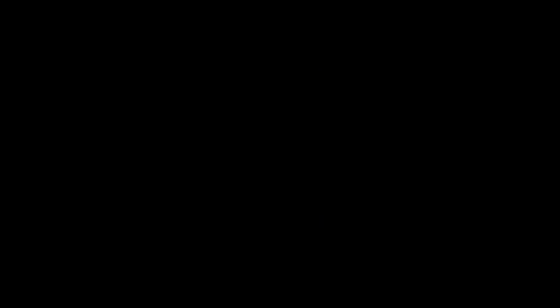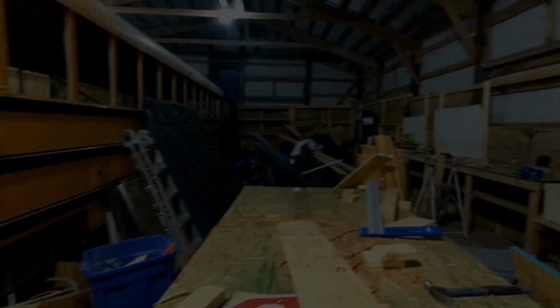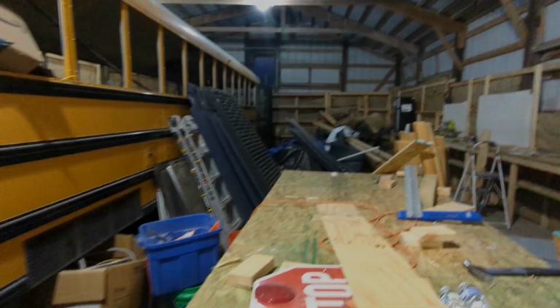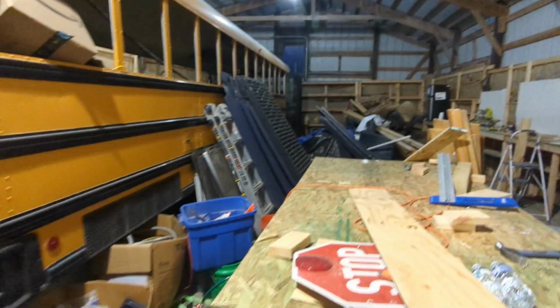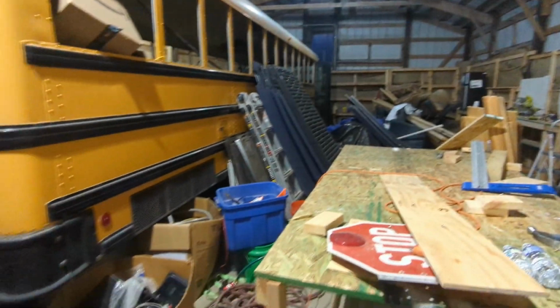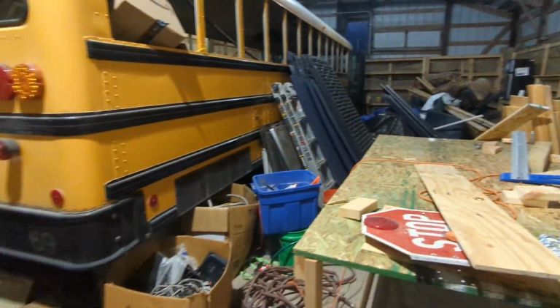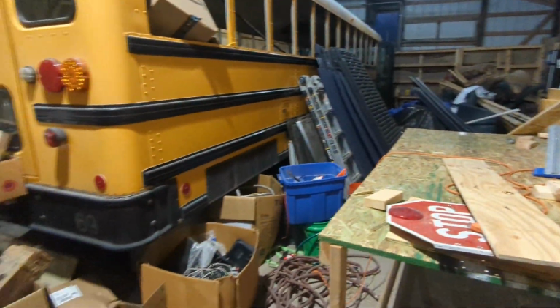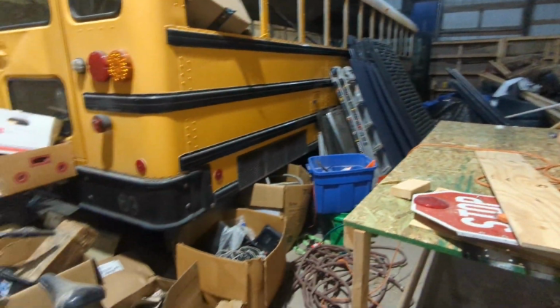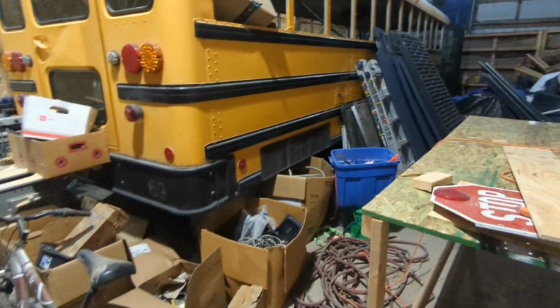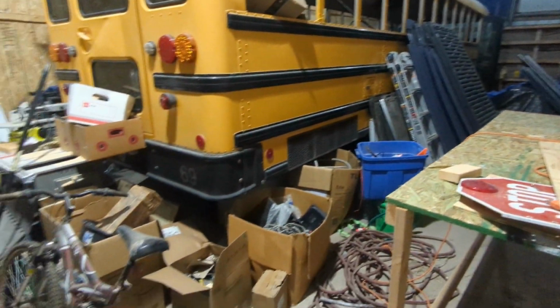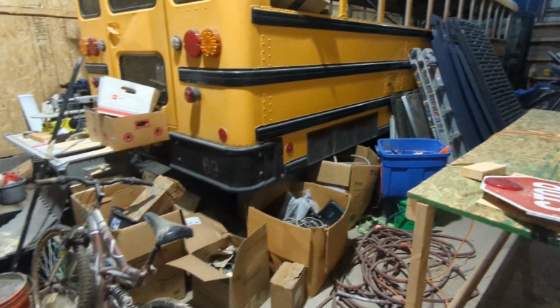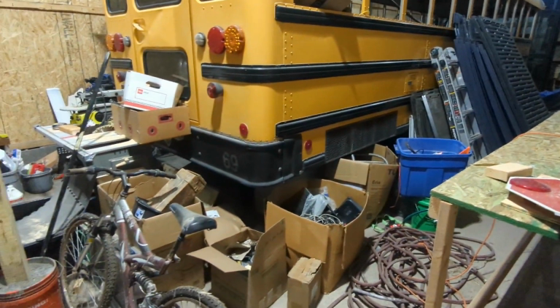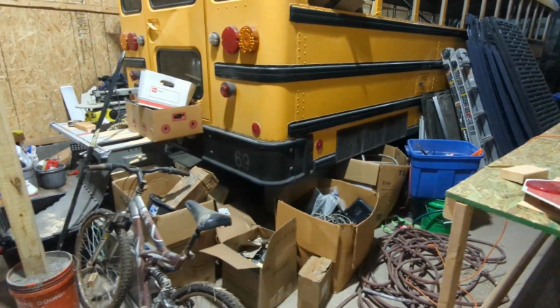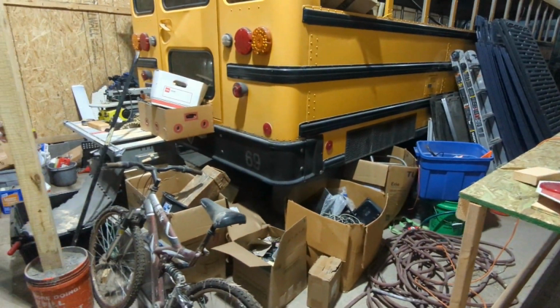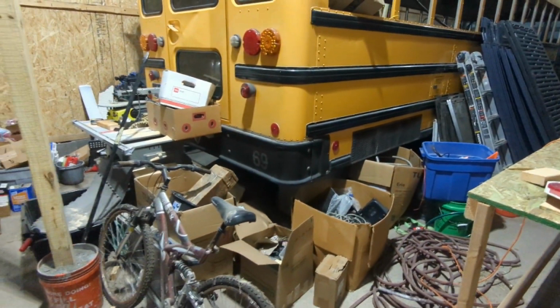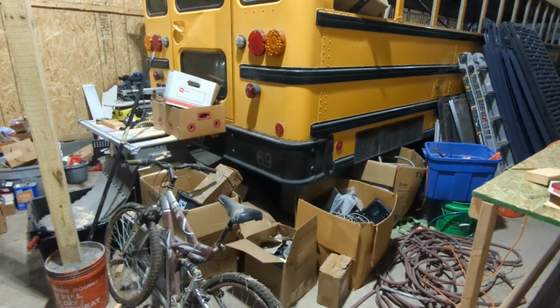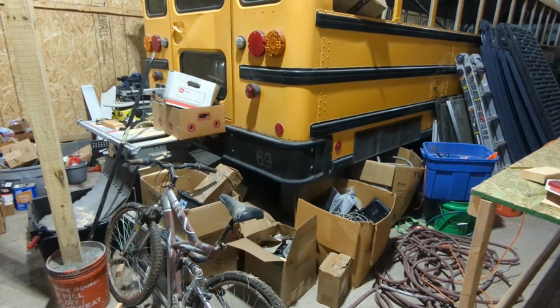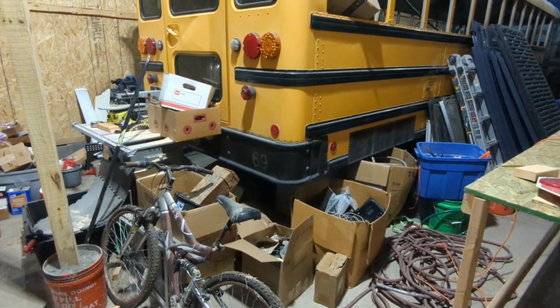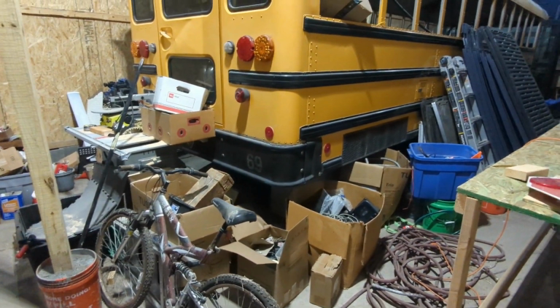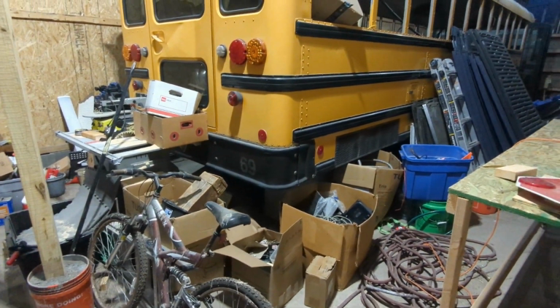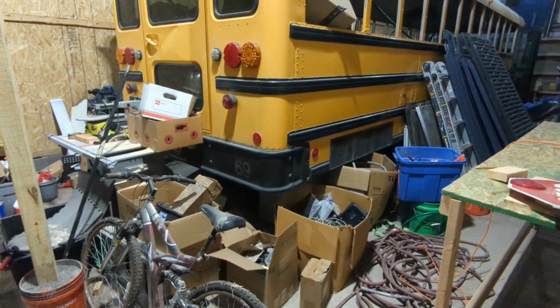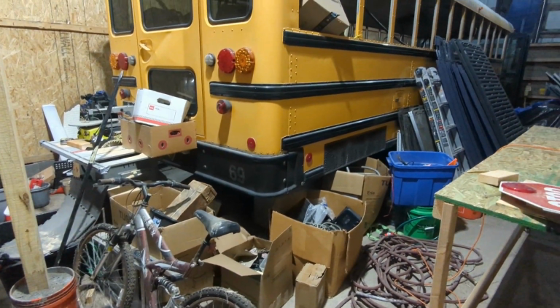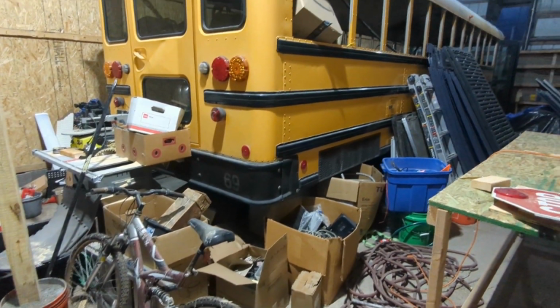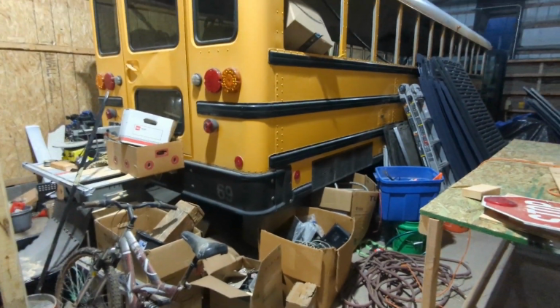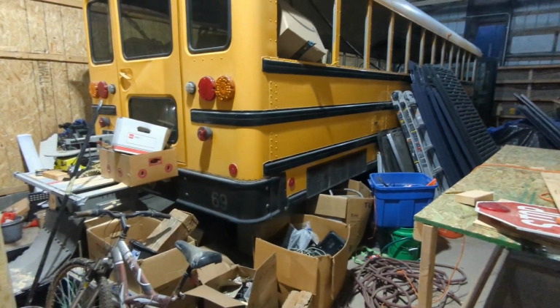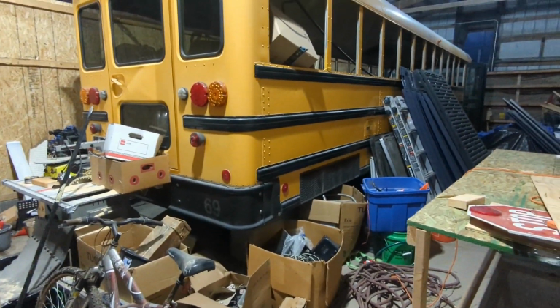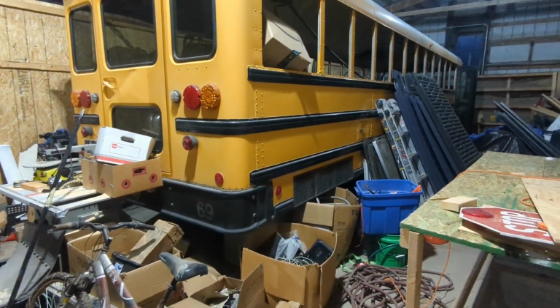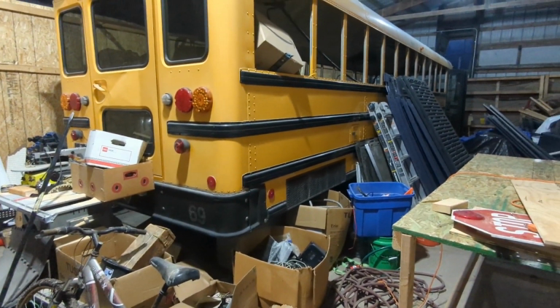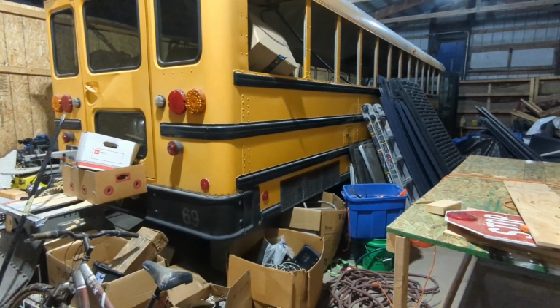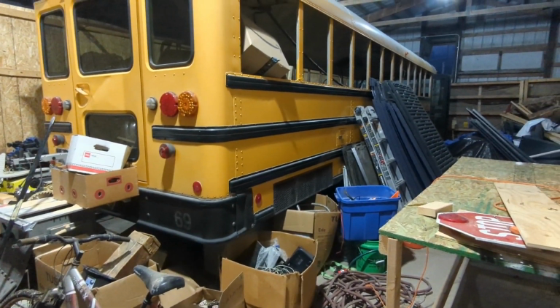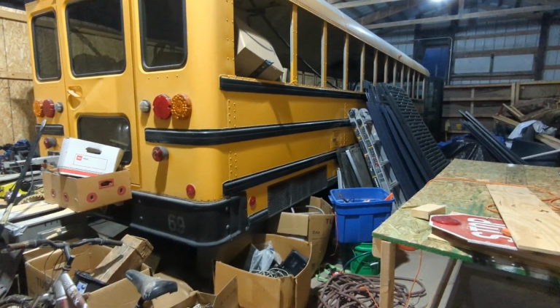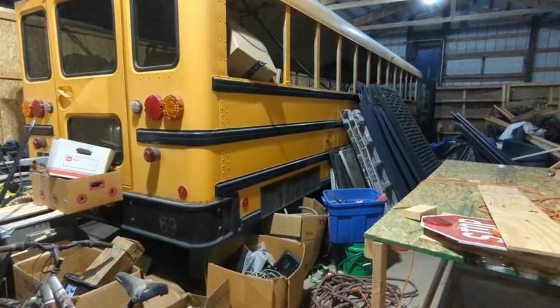First things first, I need to move and clear some of this junk so I can actually get underneath the bus.